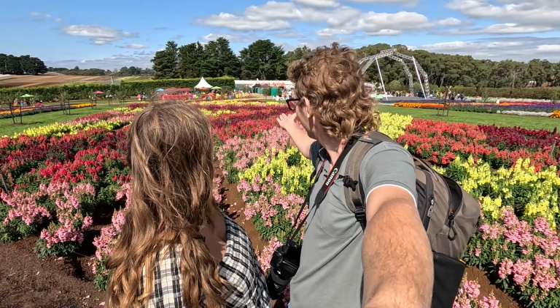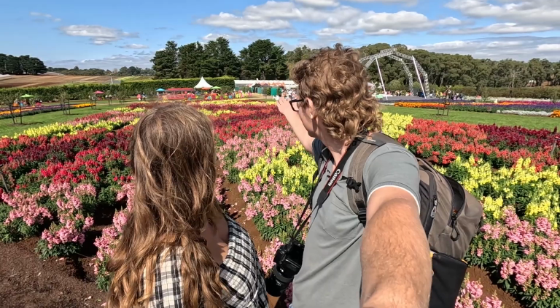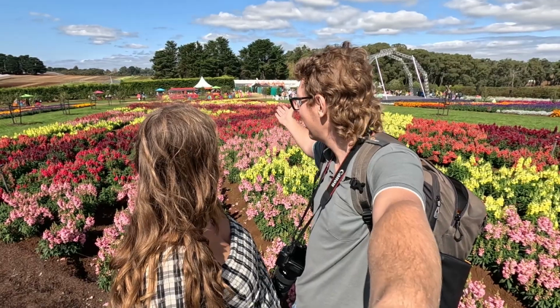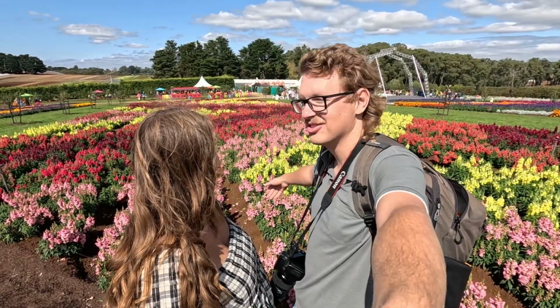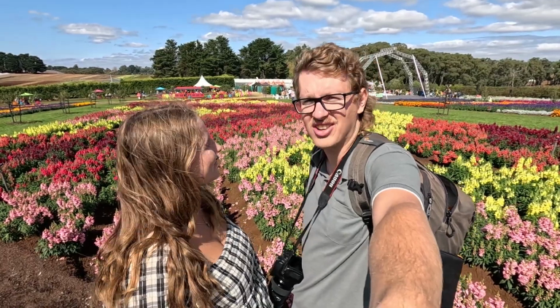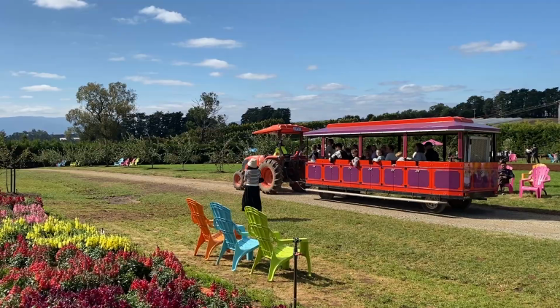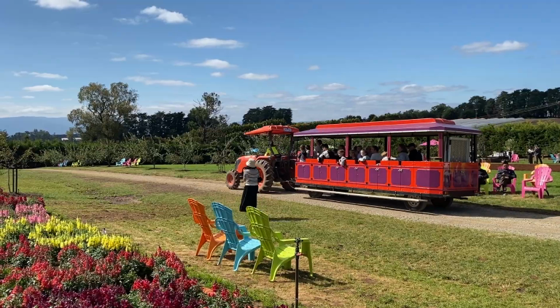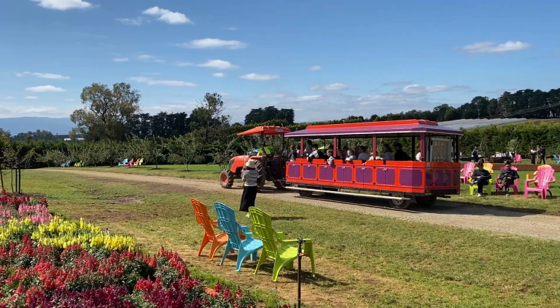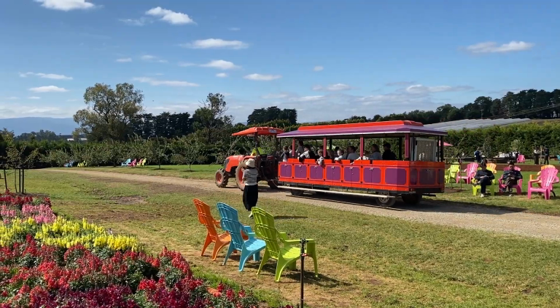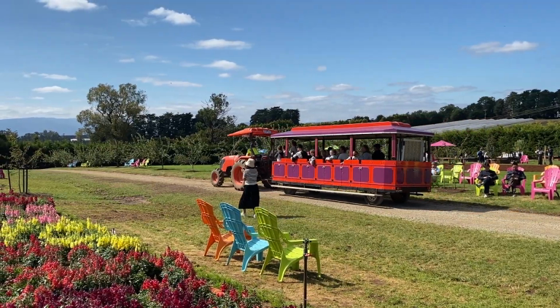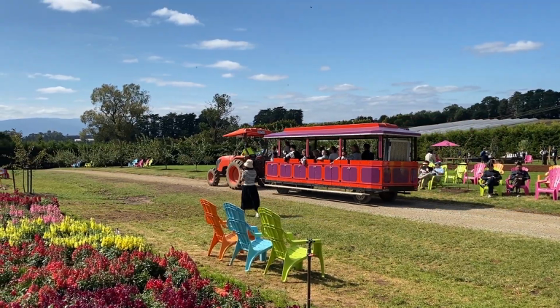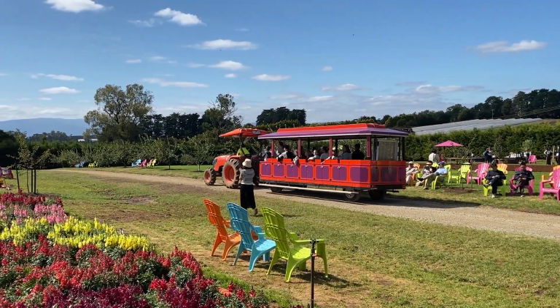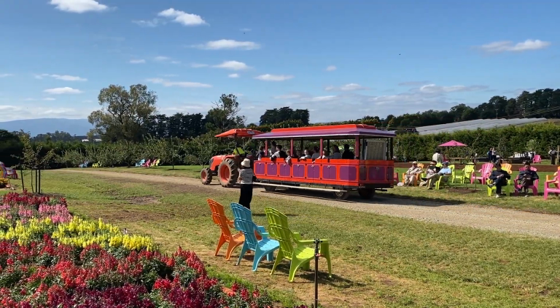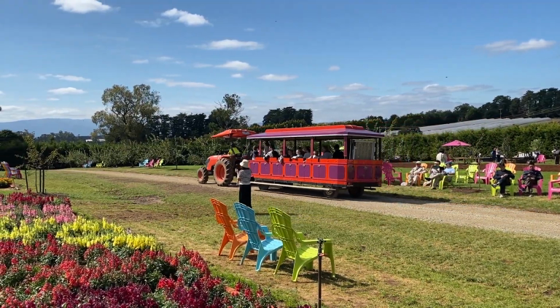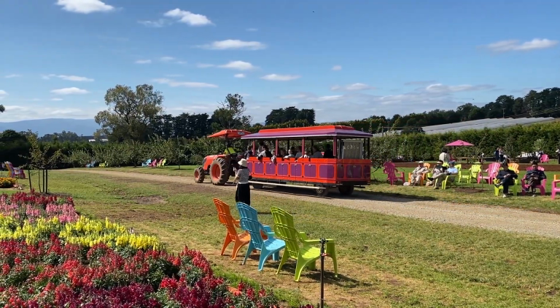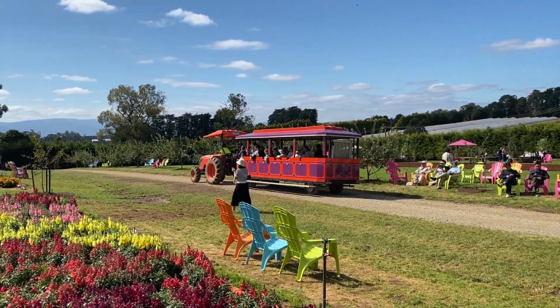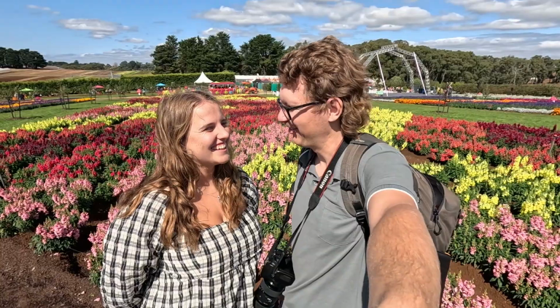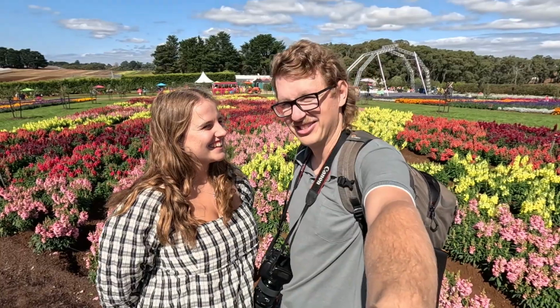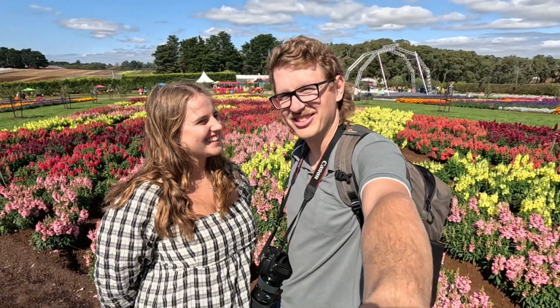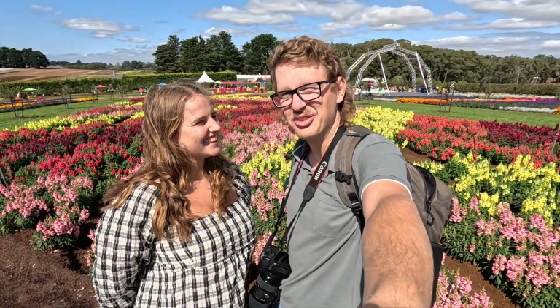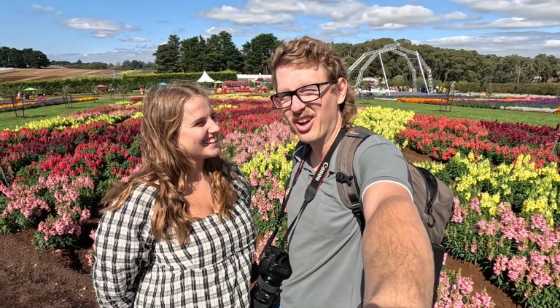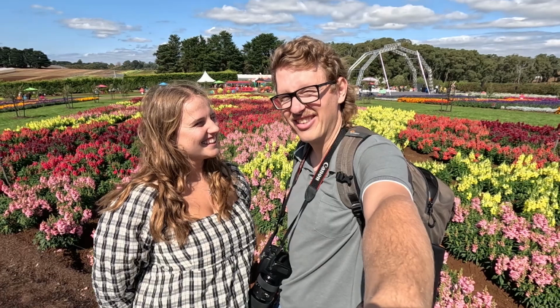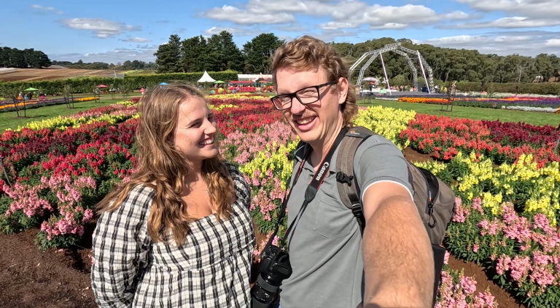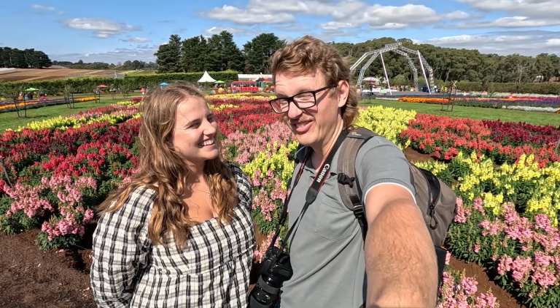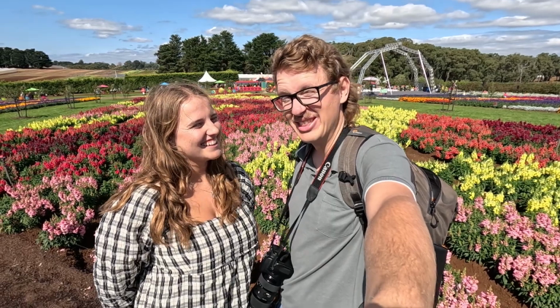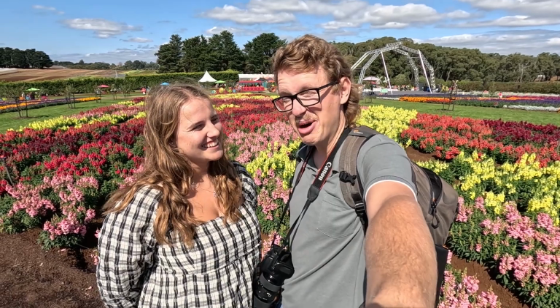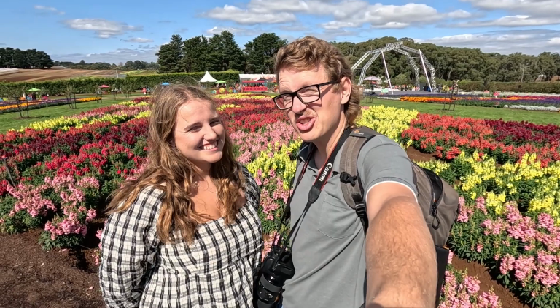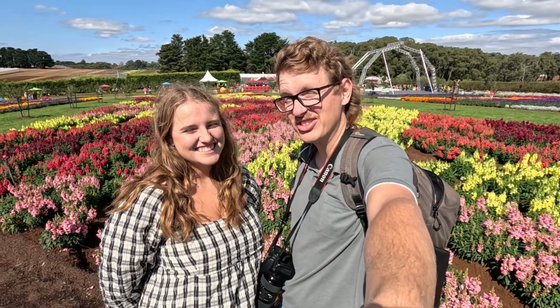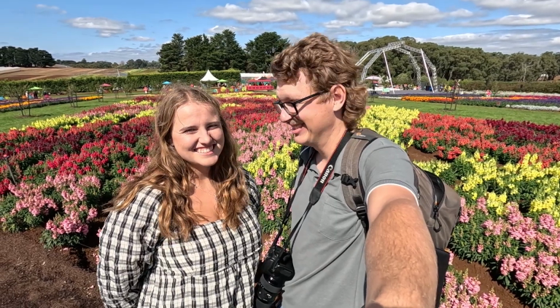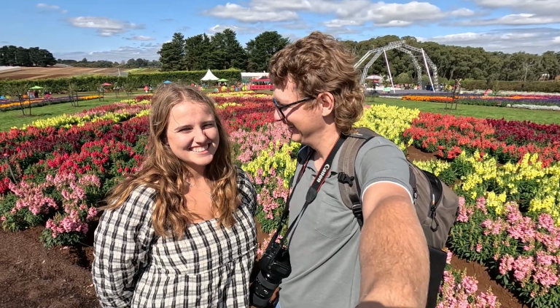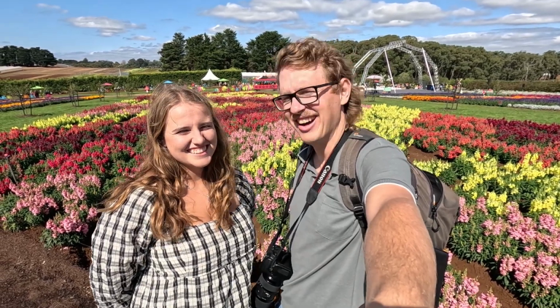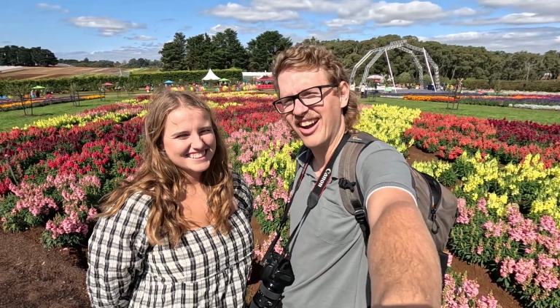Oh look, there's a nice little track to go past — might have to hop on that one! Go for a little ride around the pastures!